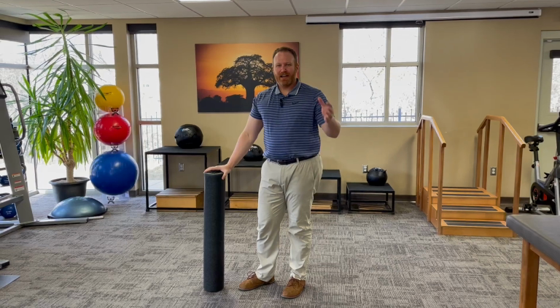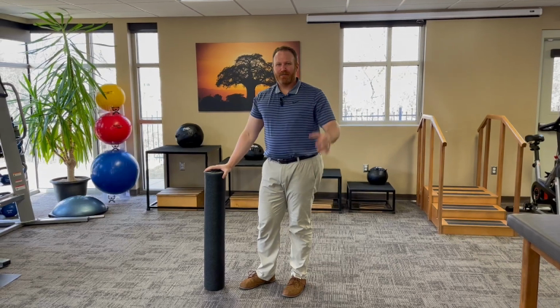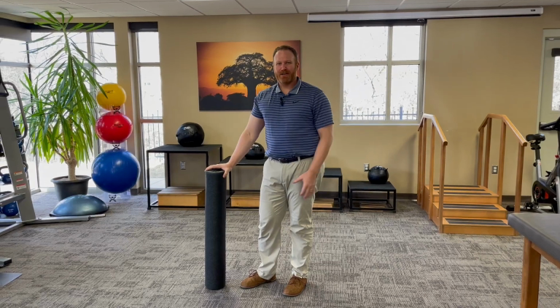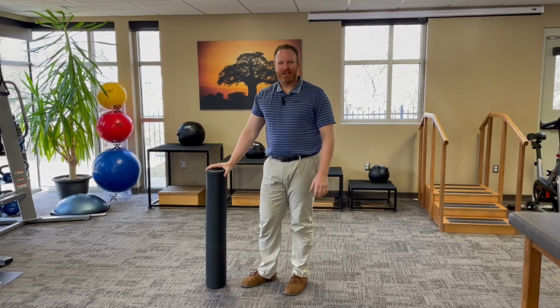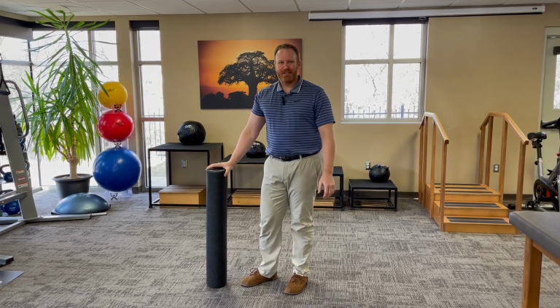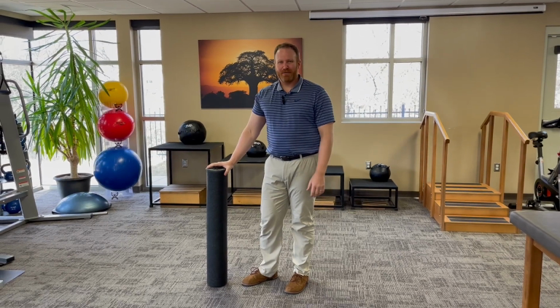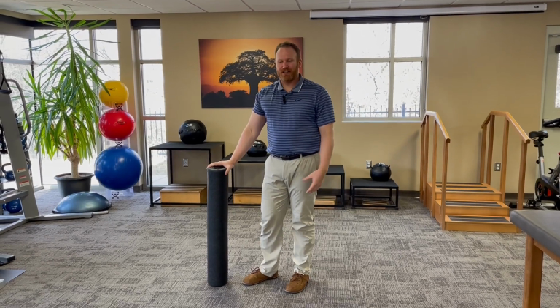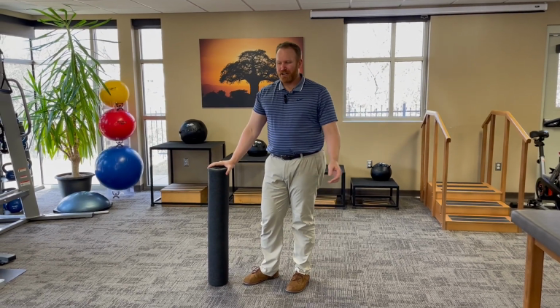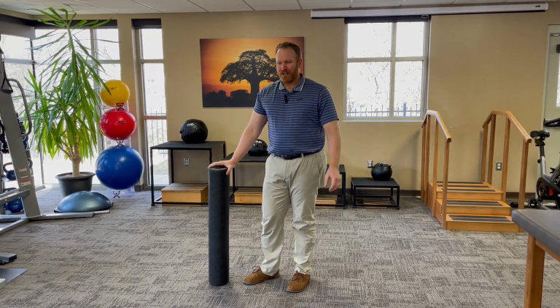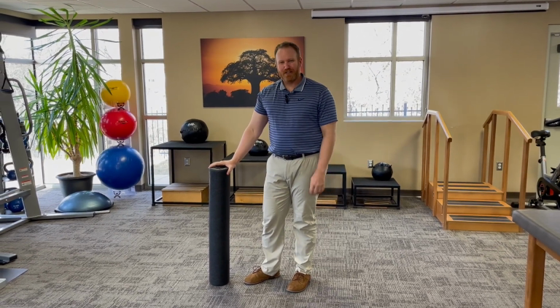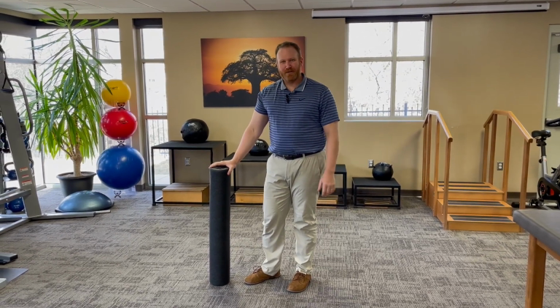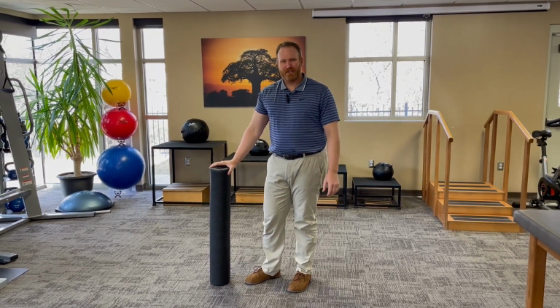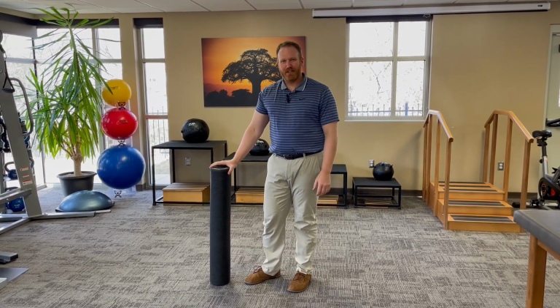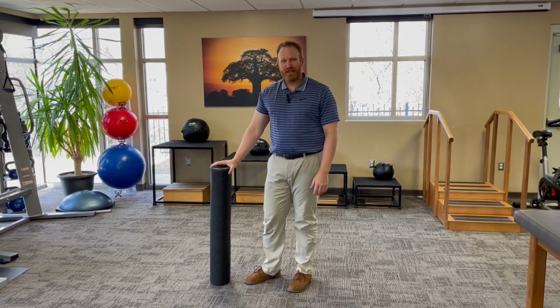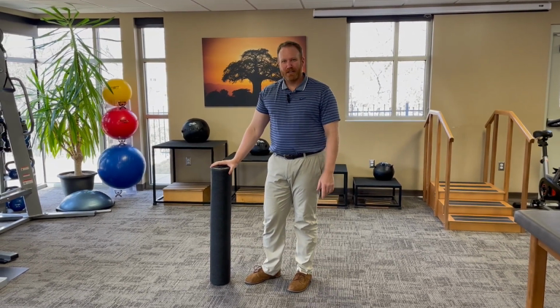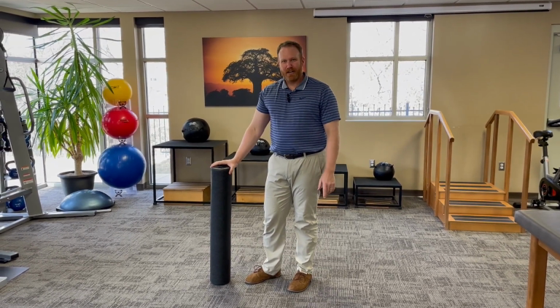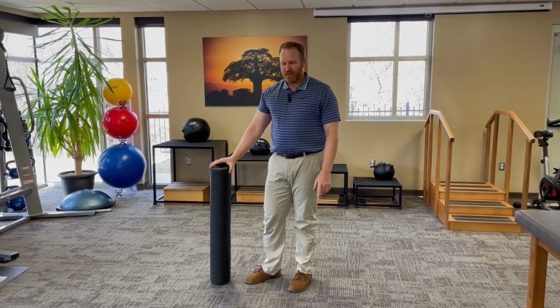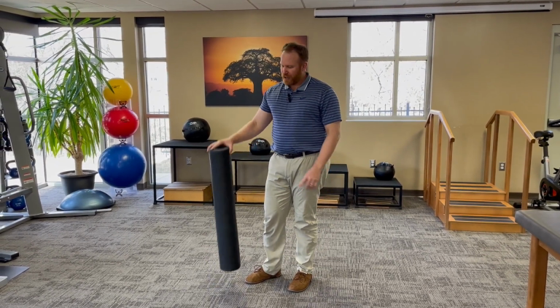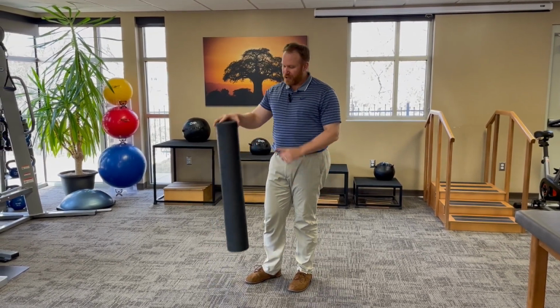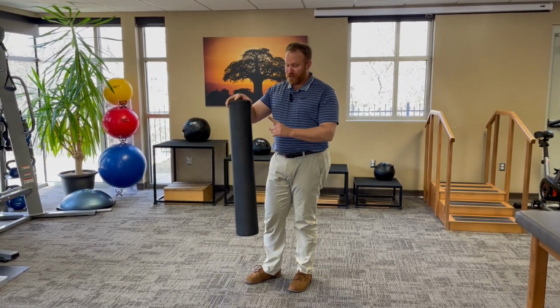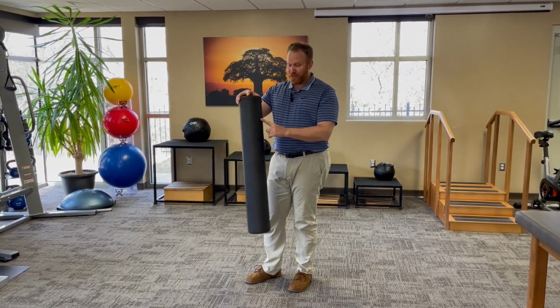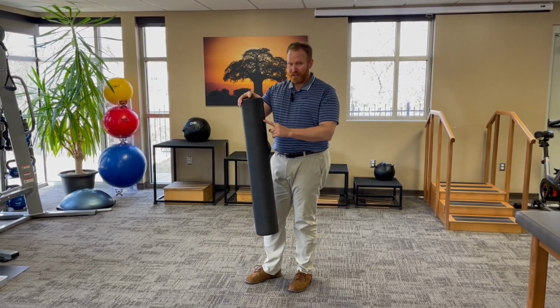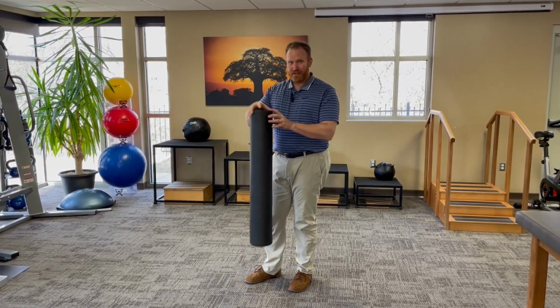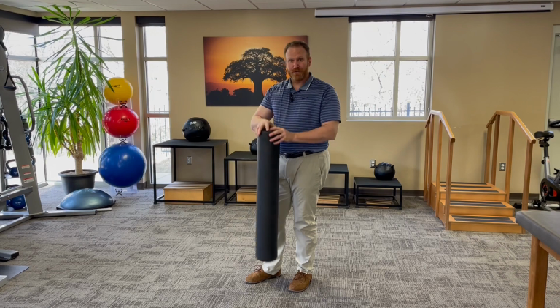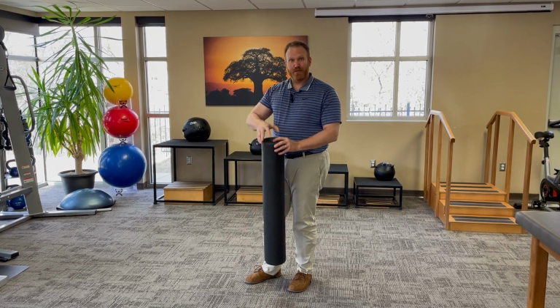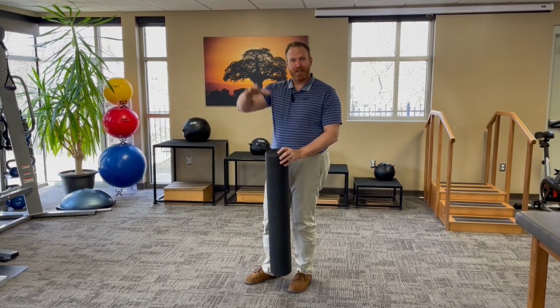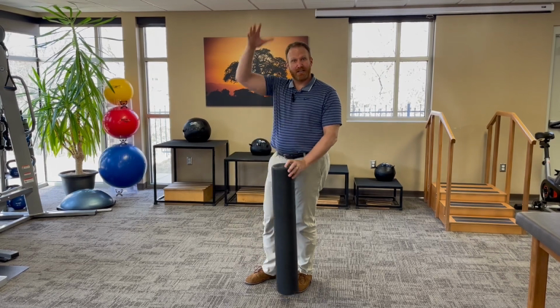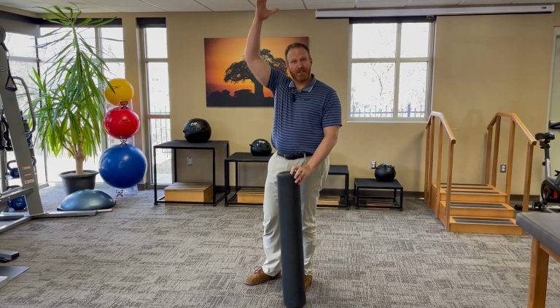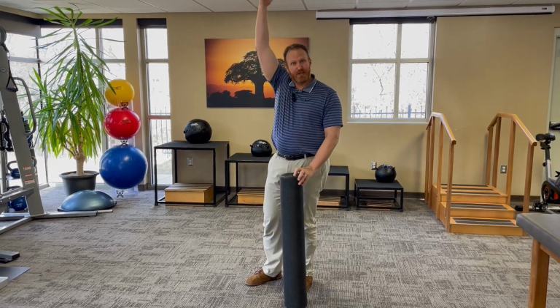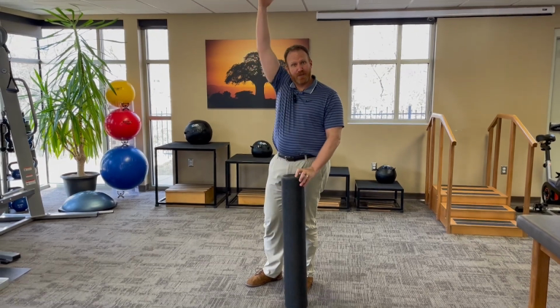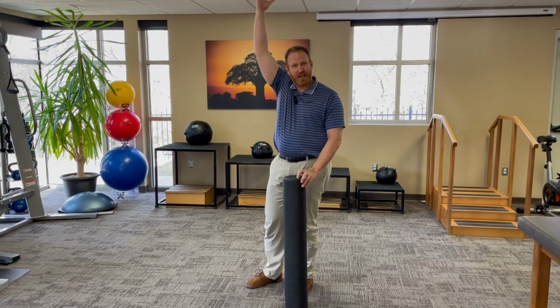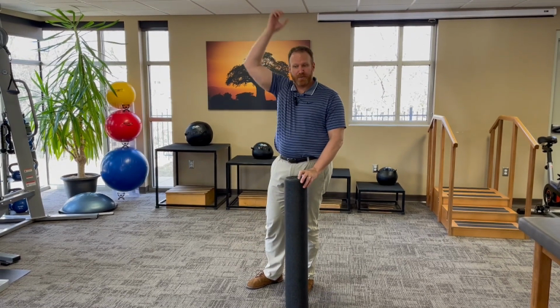Hi, my name is Nick Reese. I'm a clinician here at Complete Physical Therapy. I'm going to show you how you can use this to improve your ability to reach over your head.